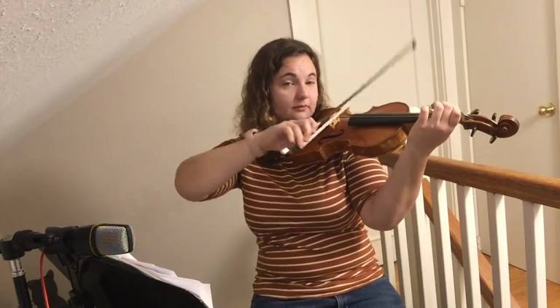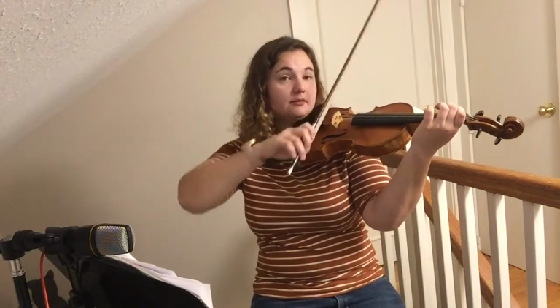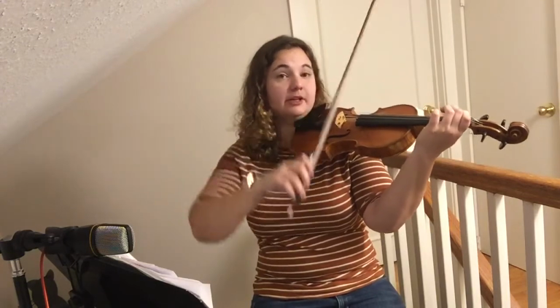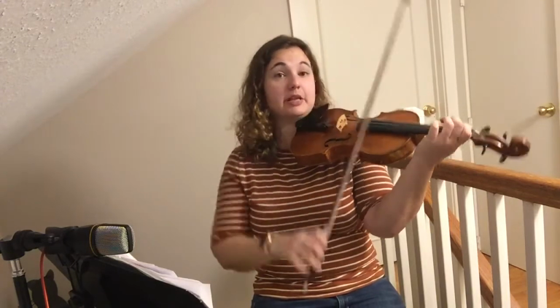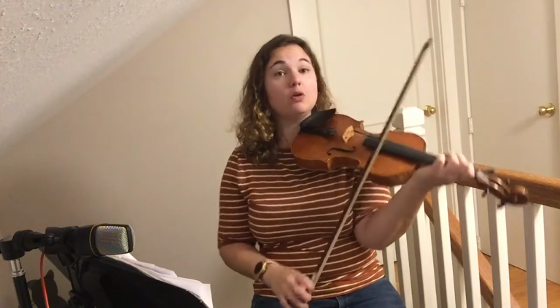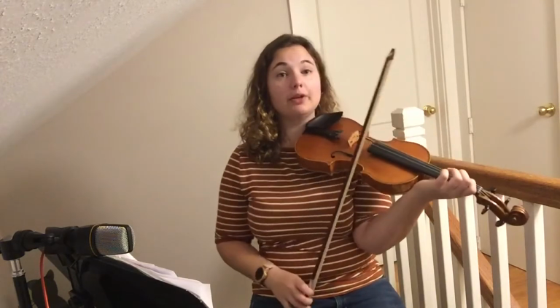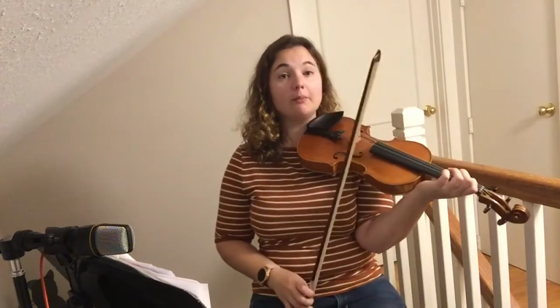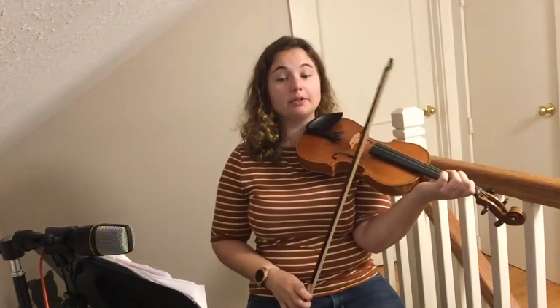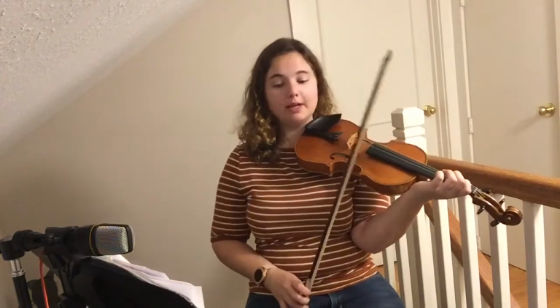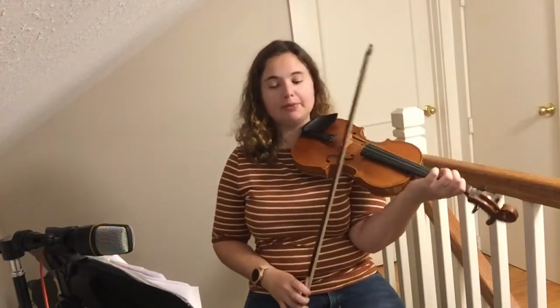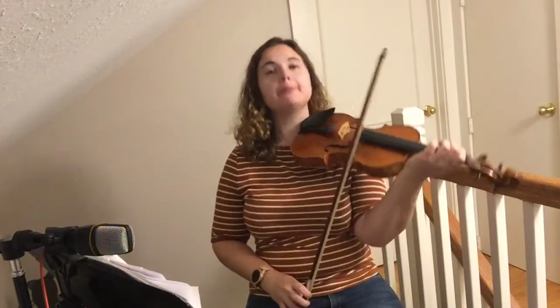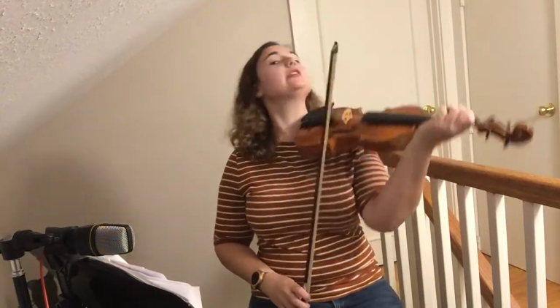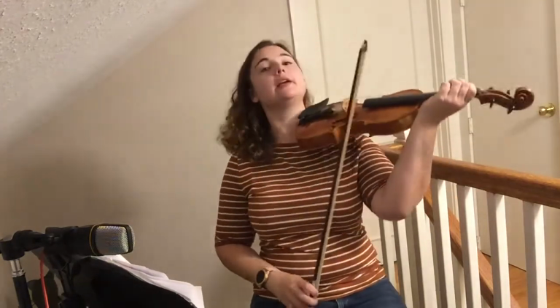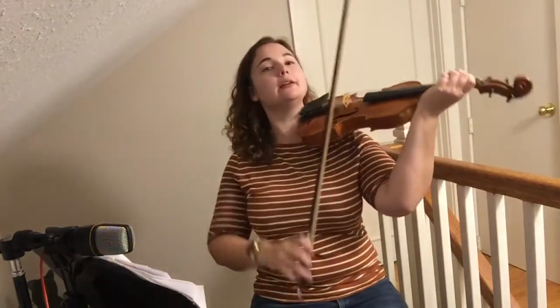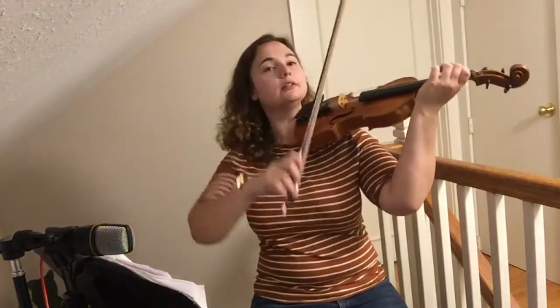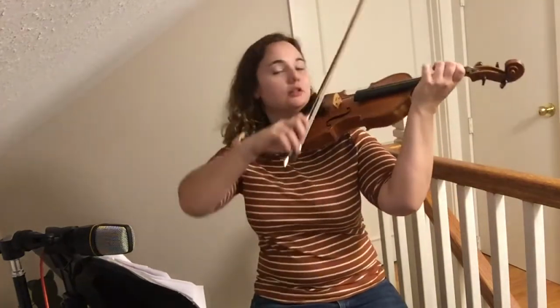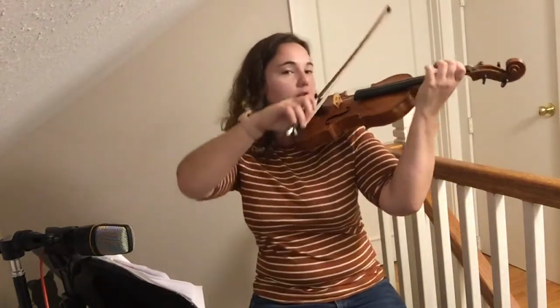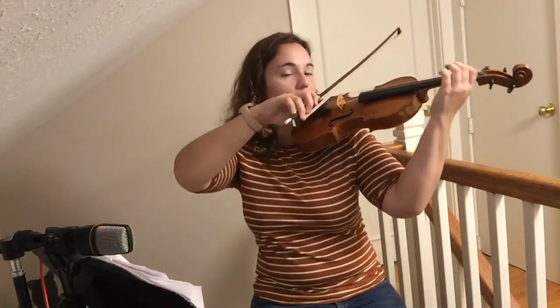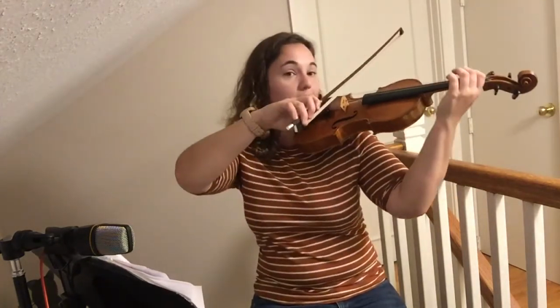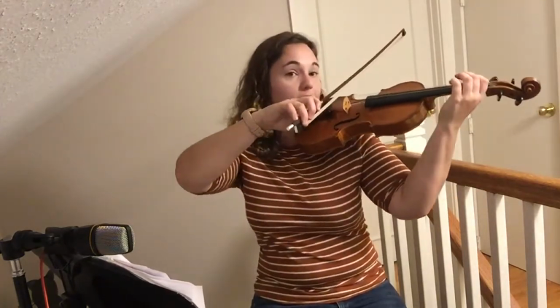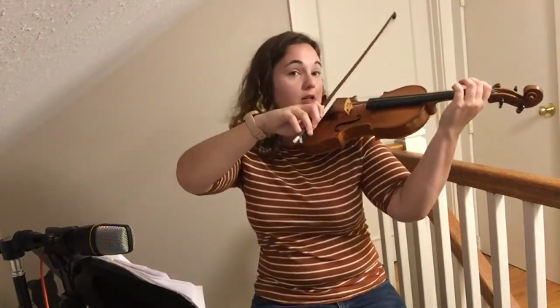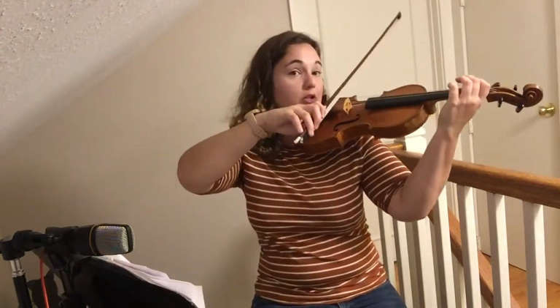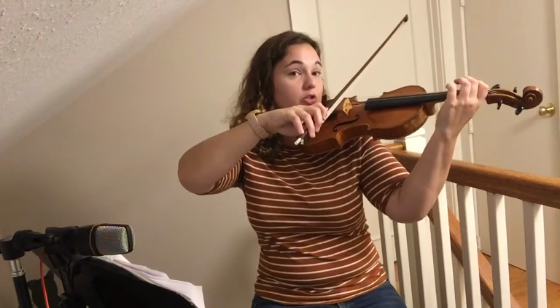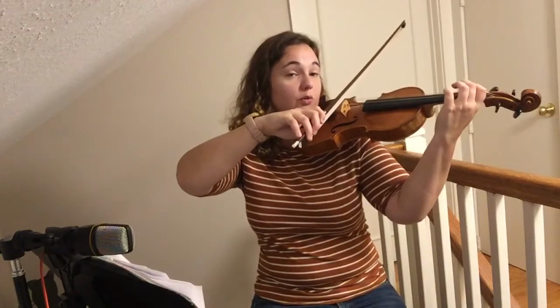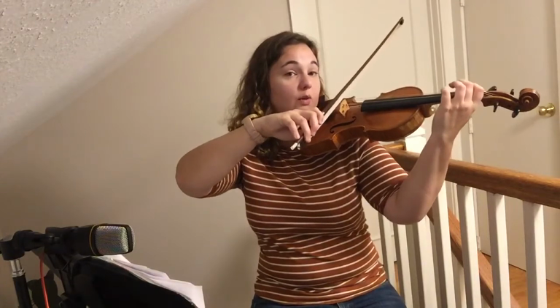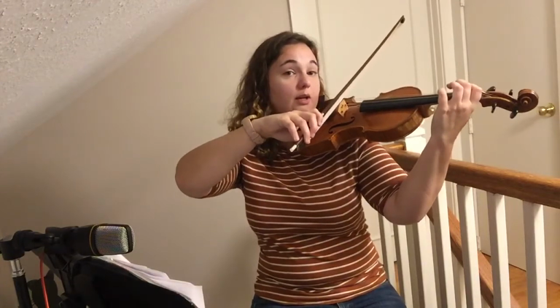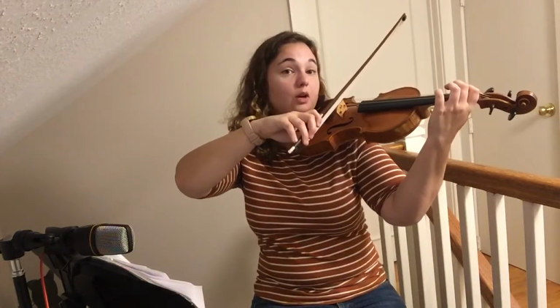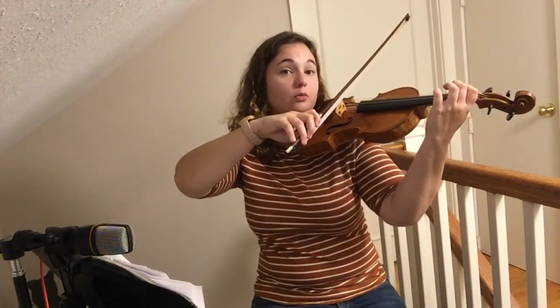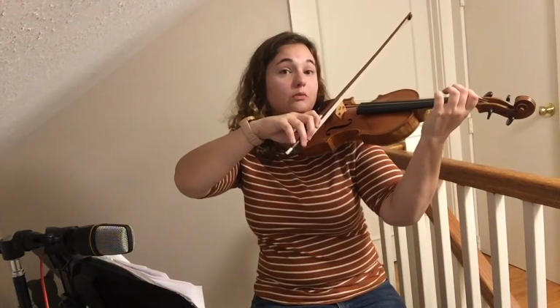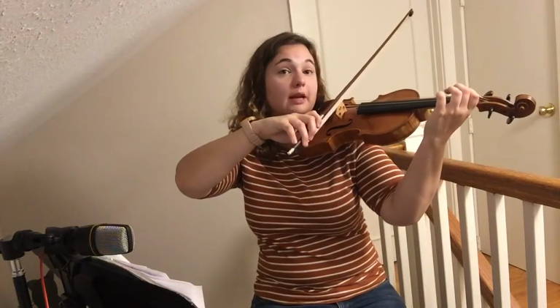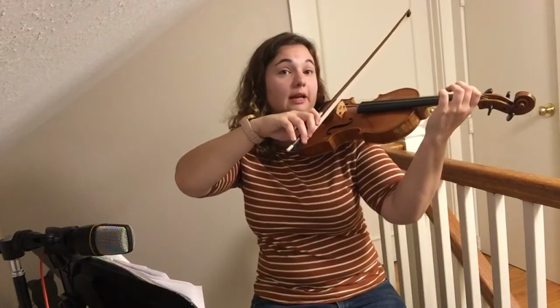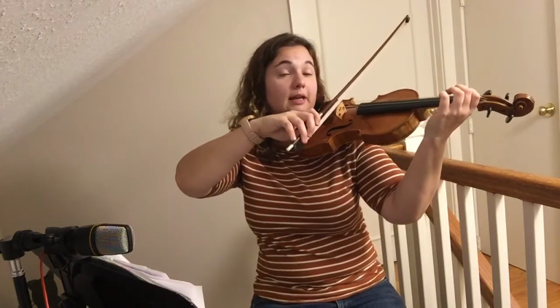Here's that whole thing one more time without me talking. One, two, ready.